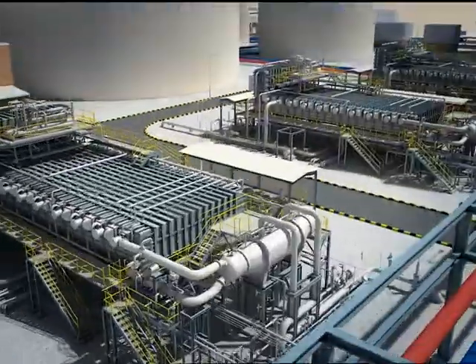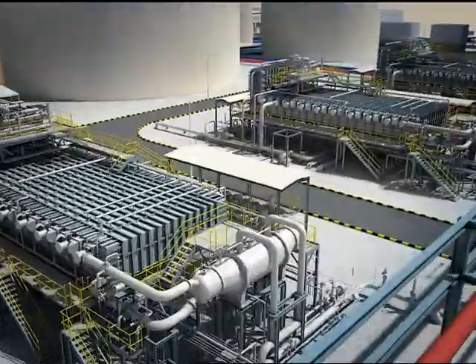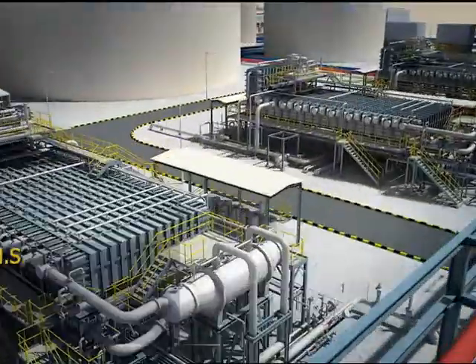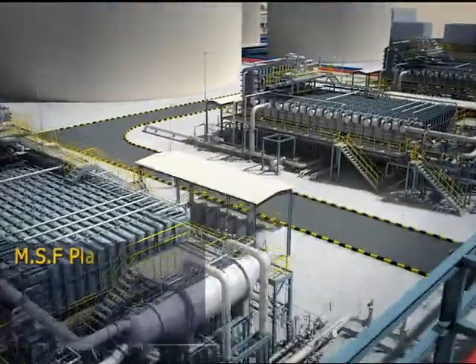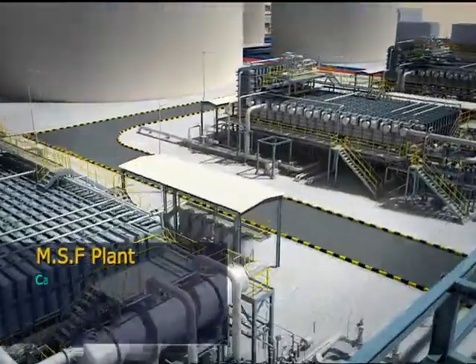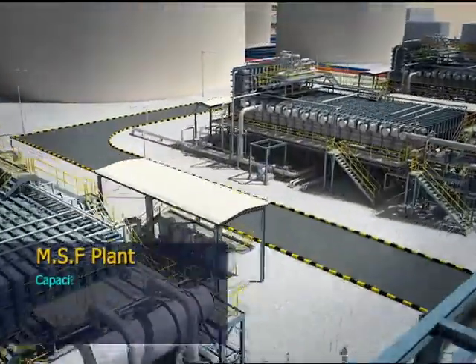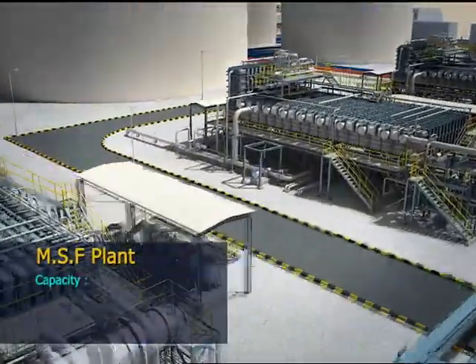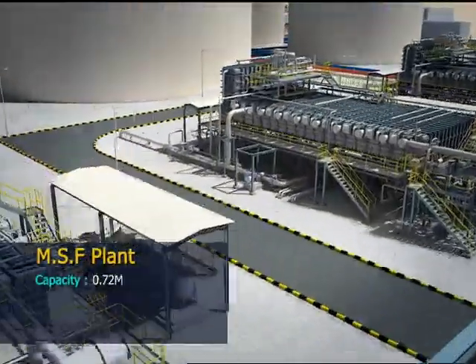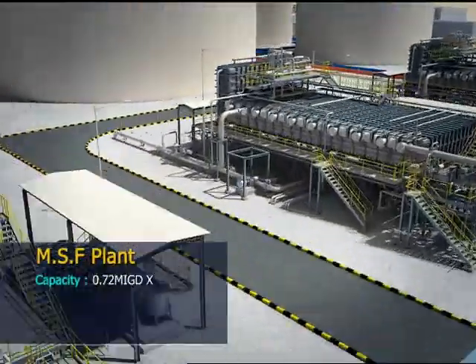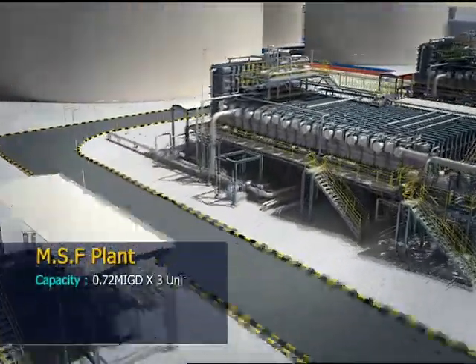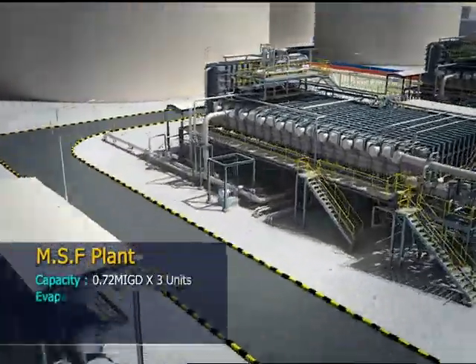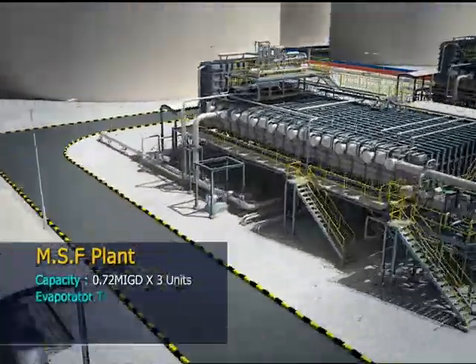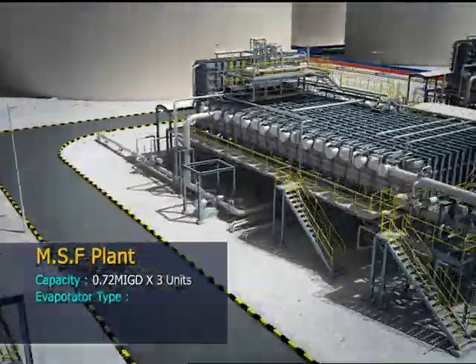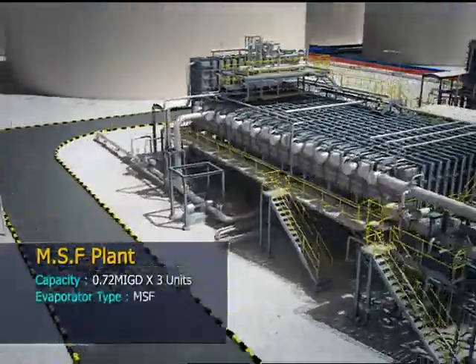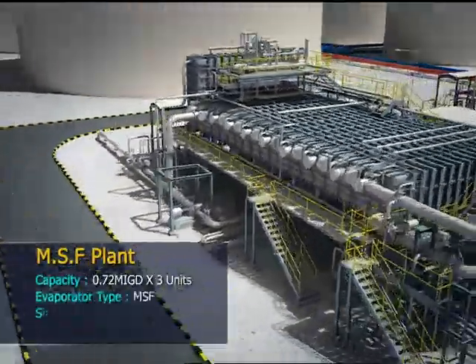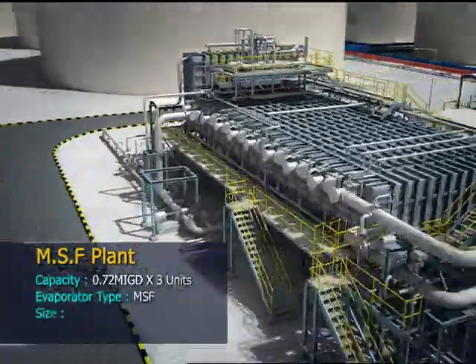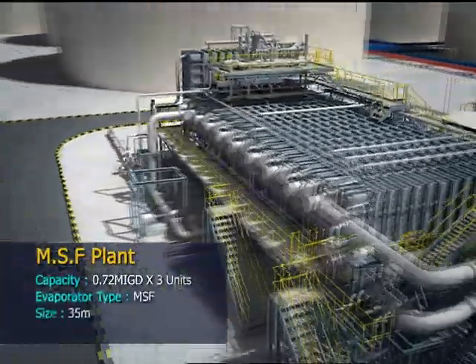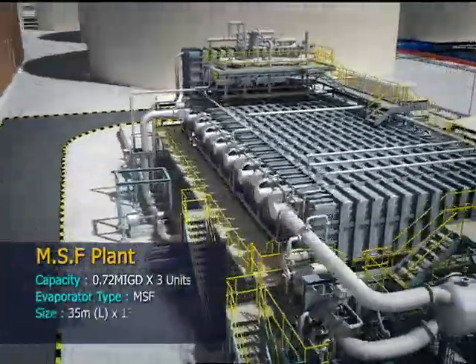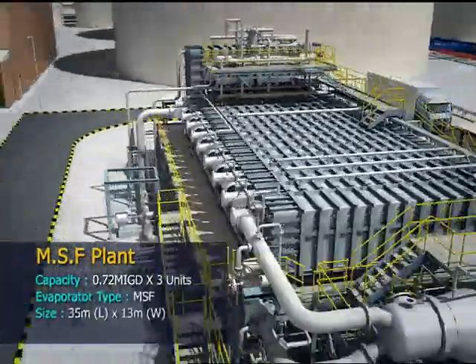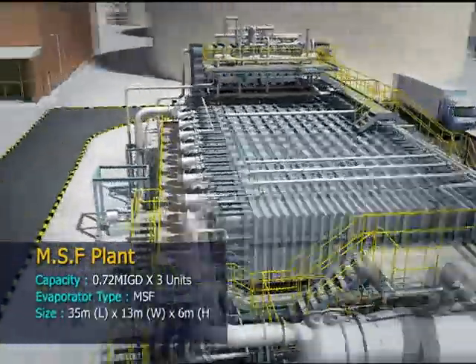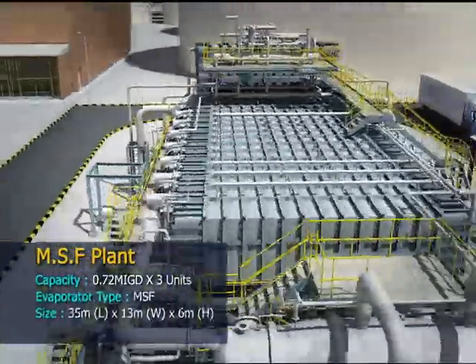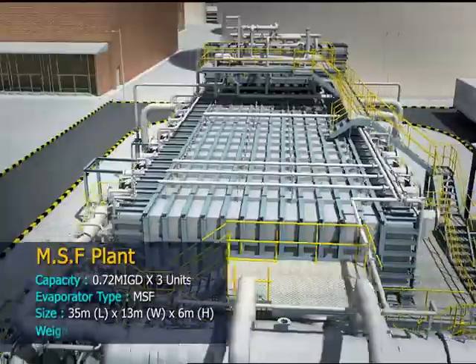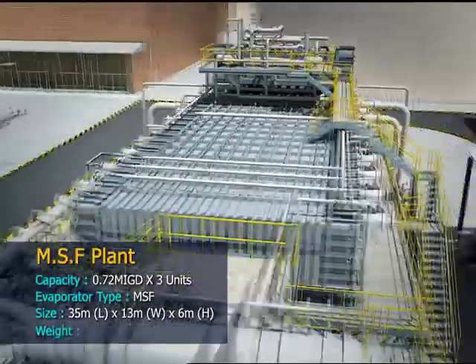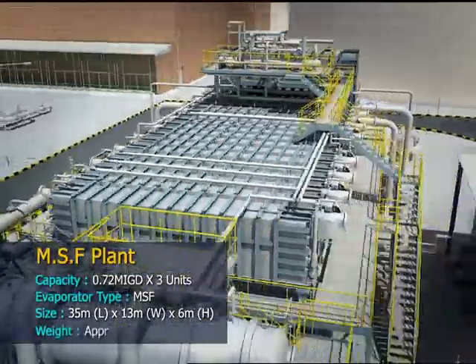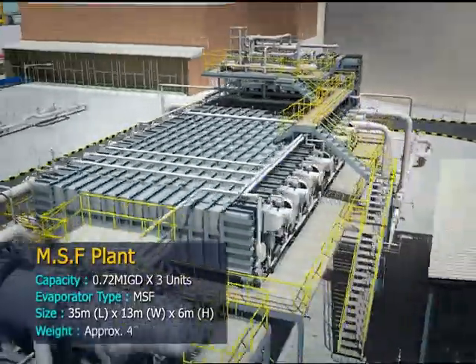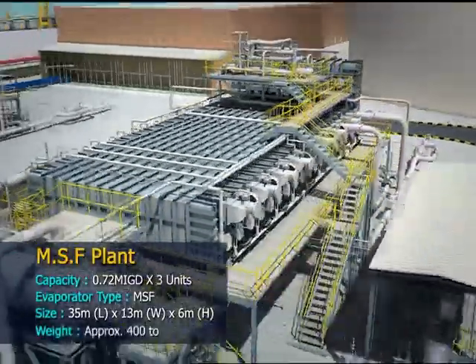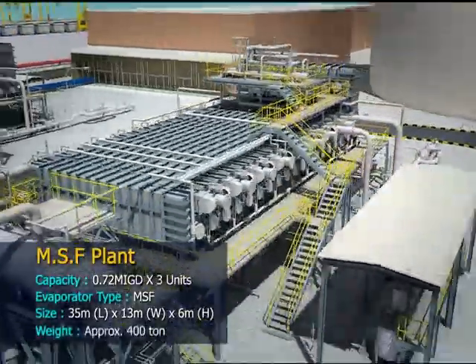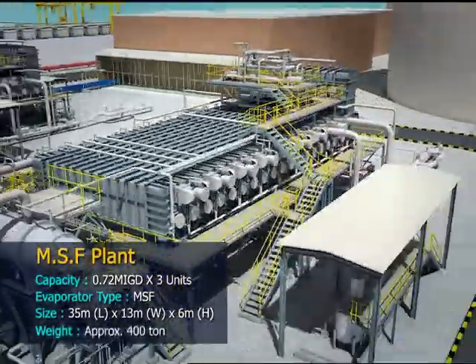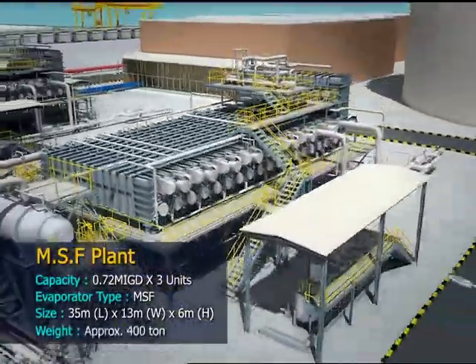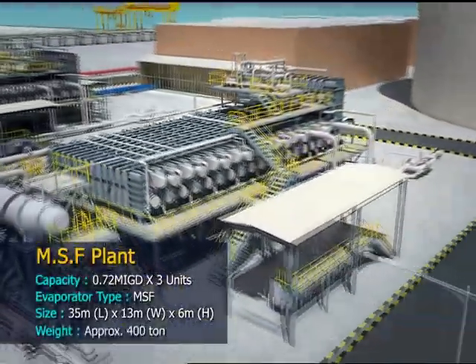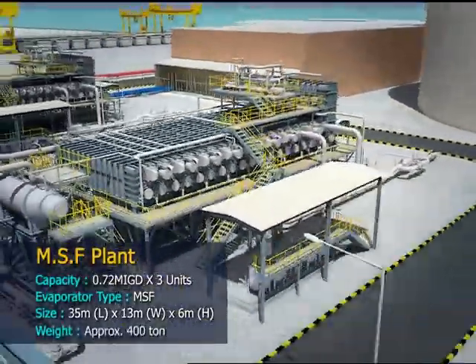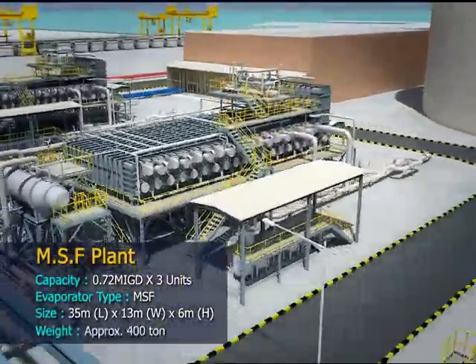The MSF plant is composed of 3 units with a capacity of 0.72 MIGD each.